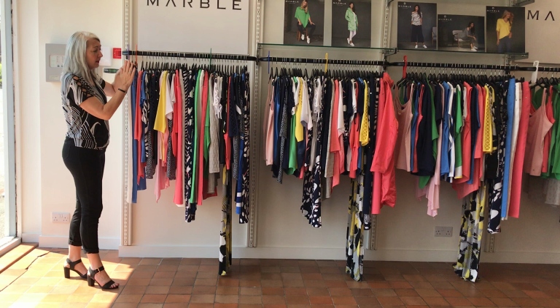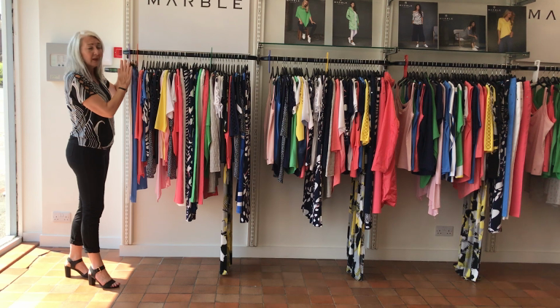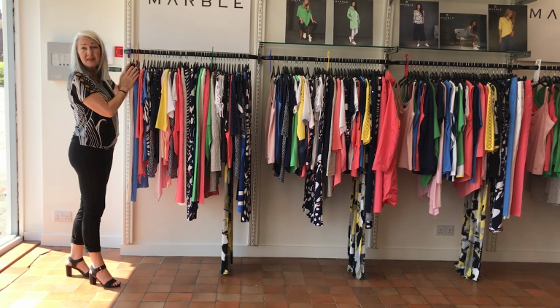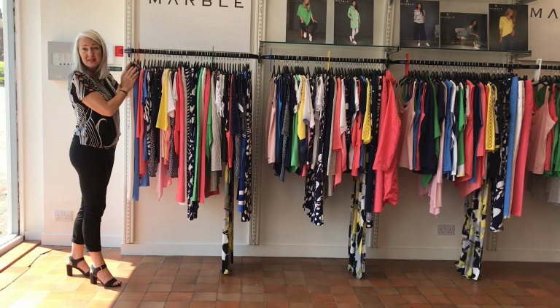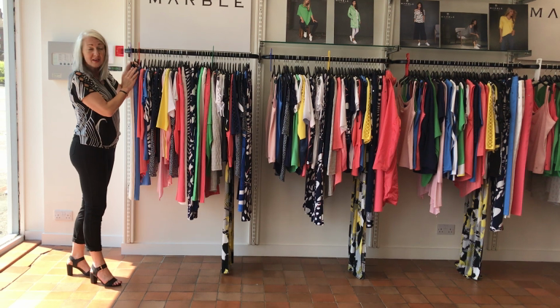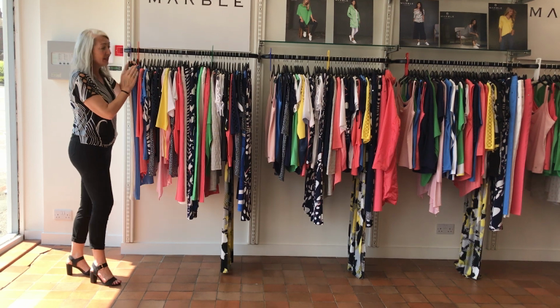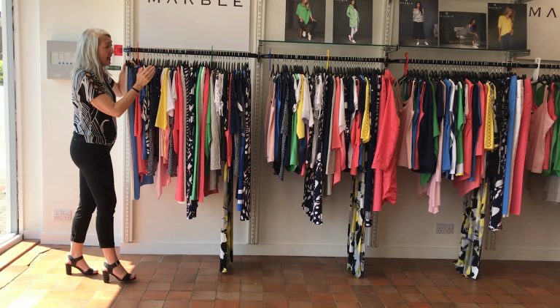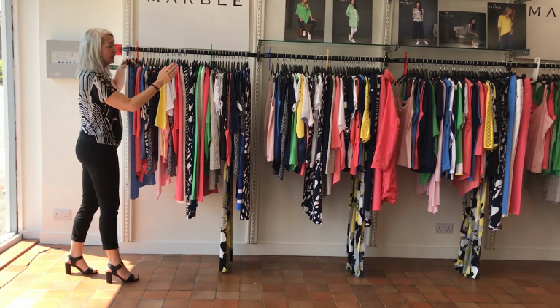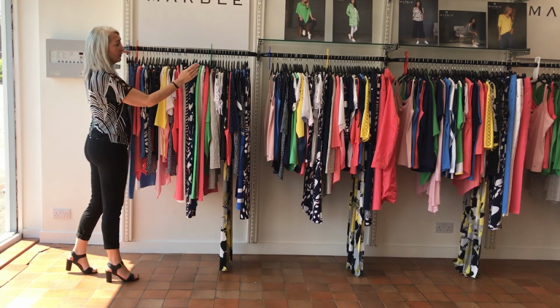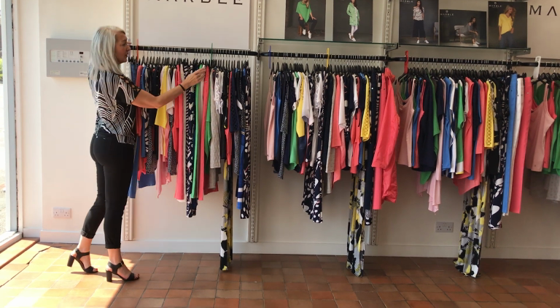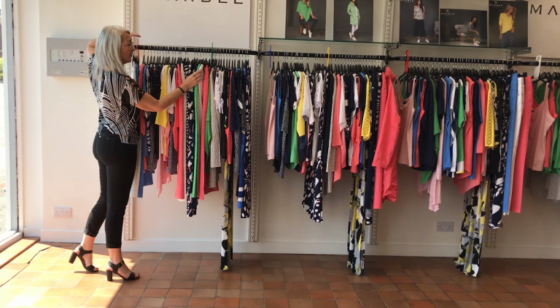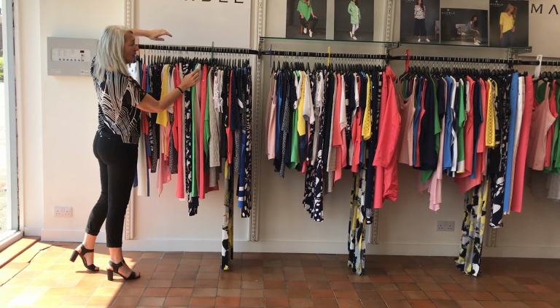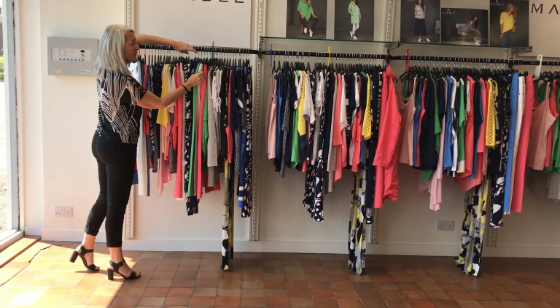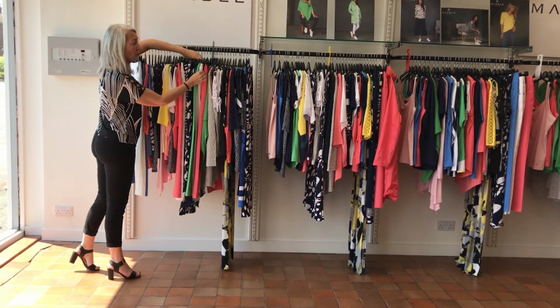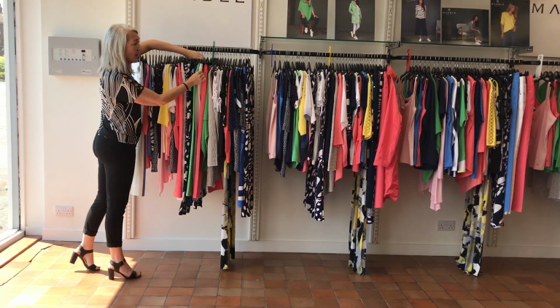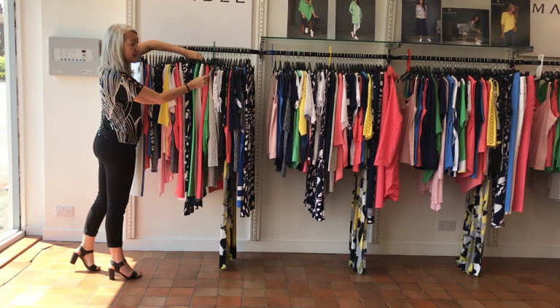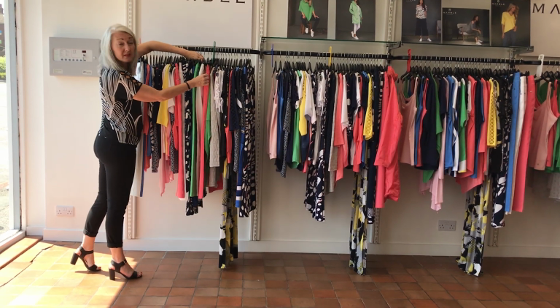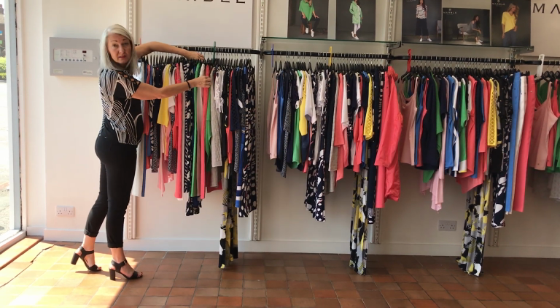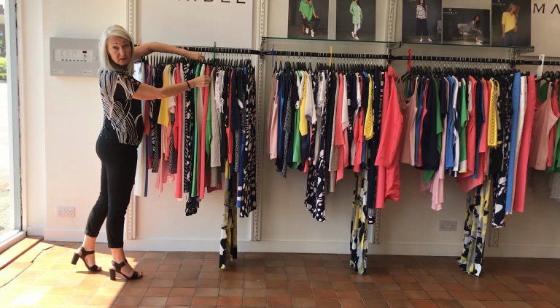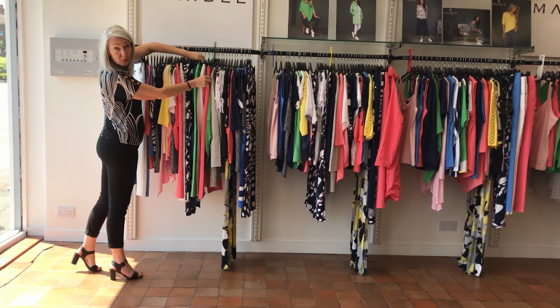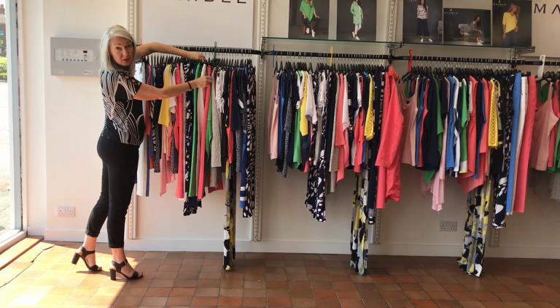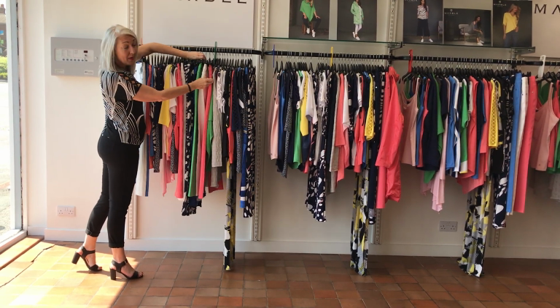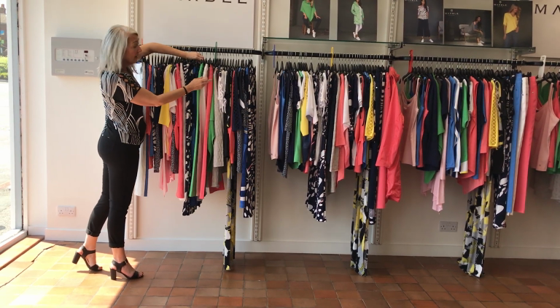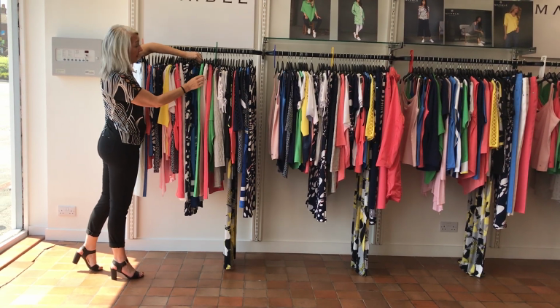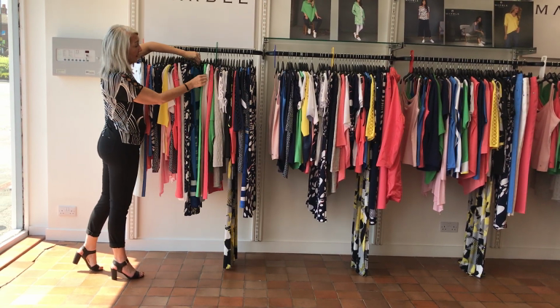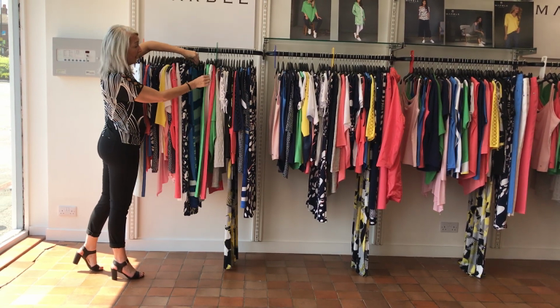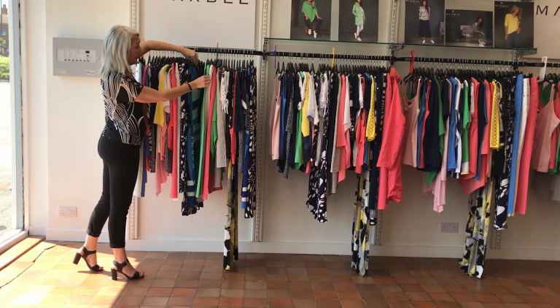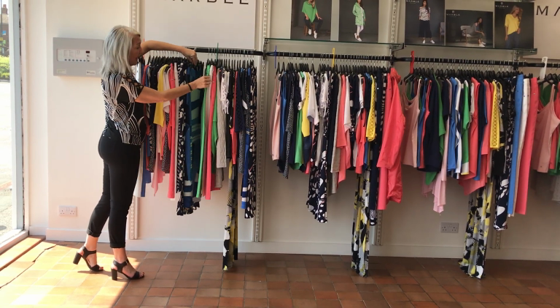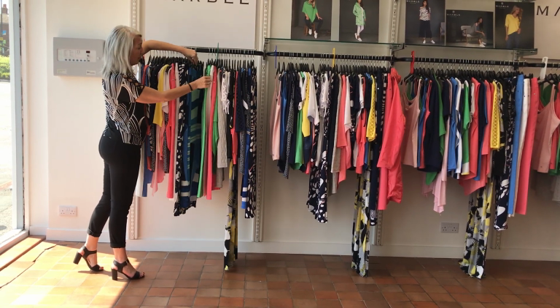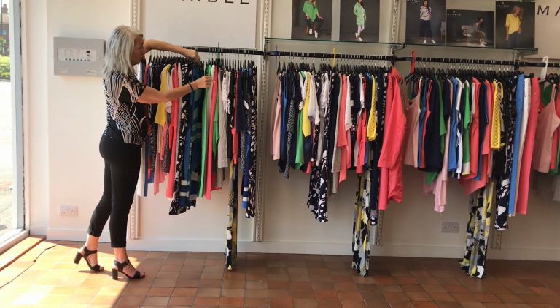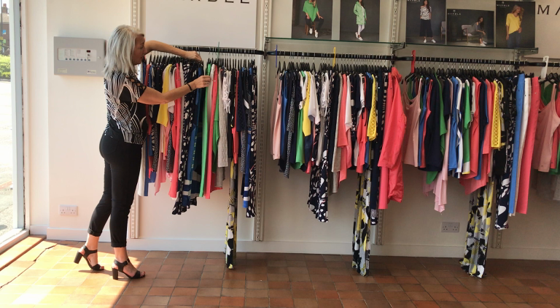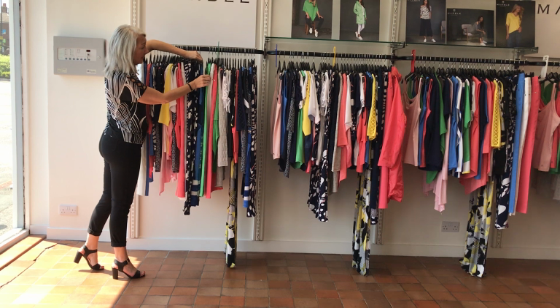In the size 10, we've got white, the watermelon, and the apple green.